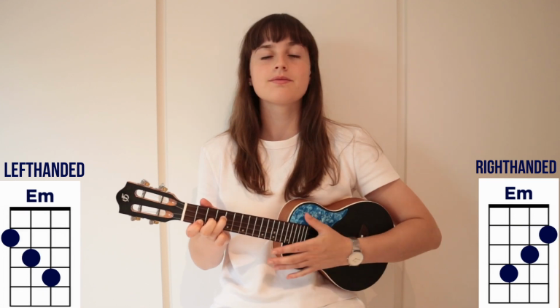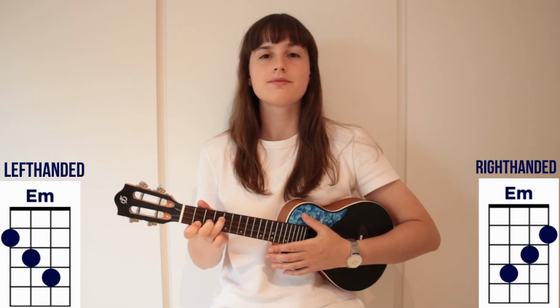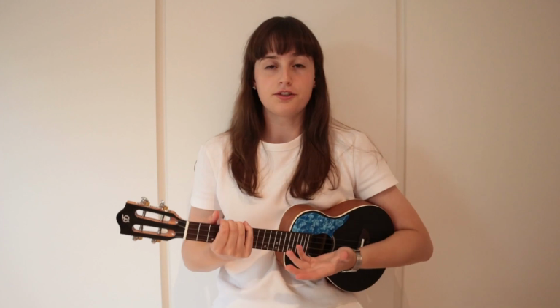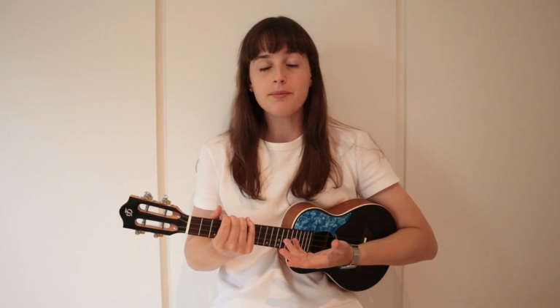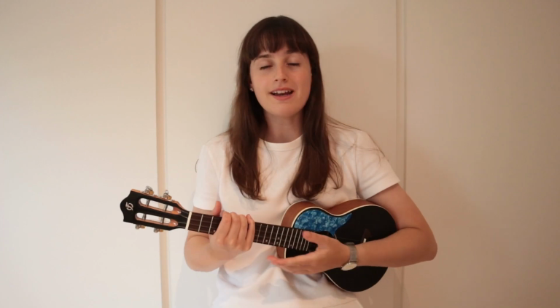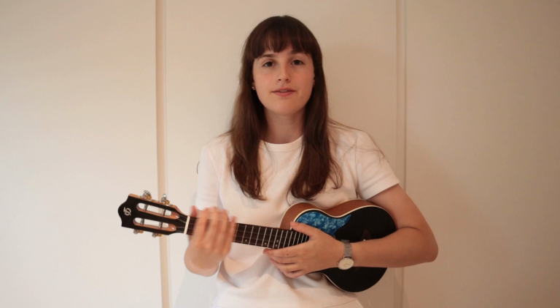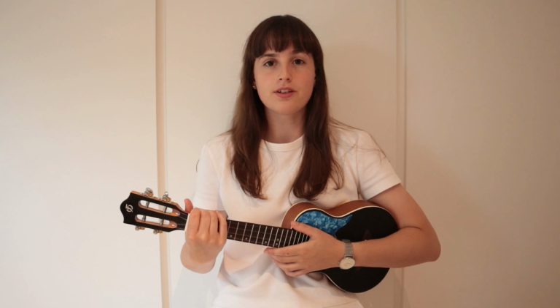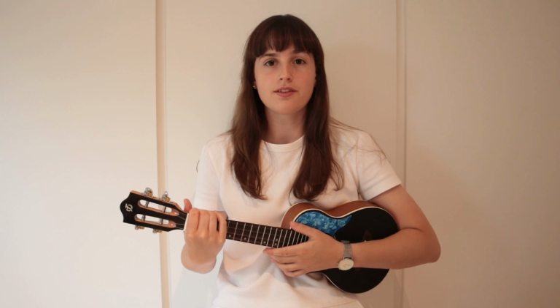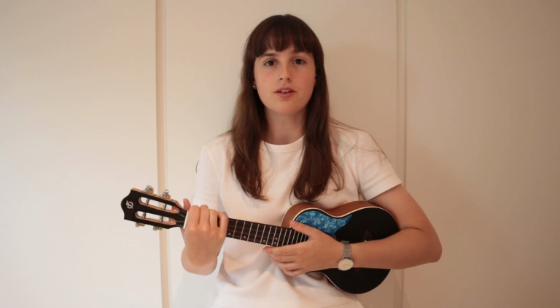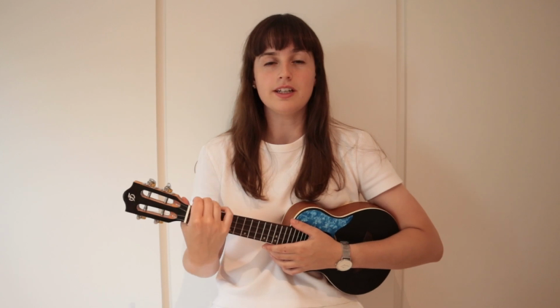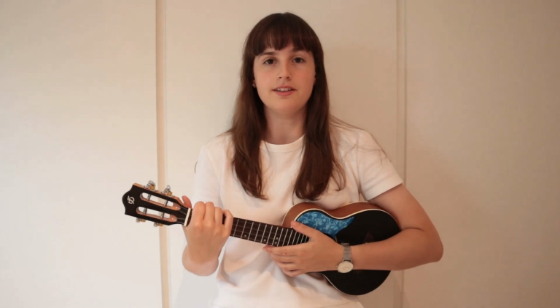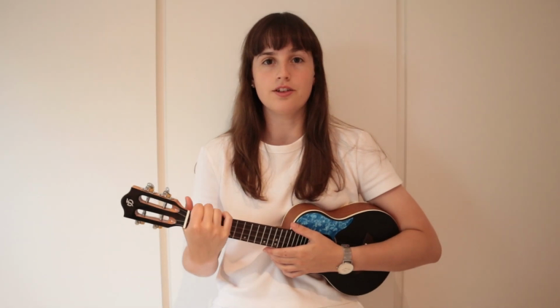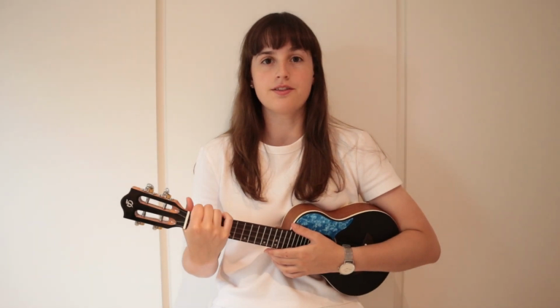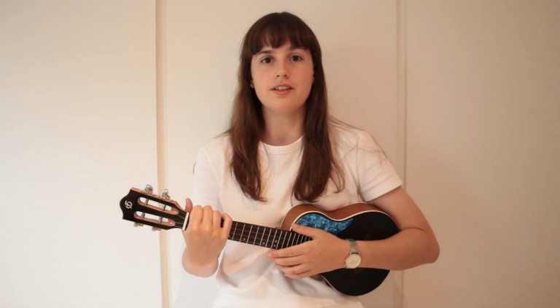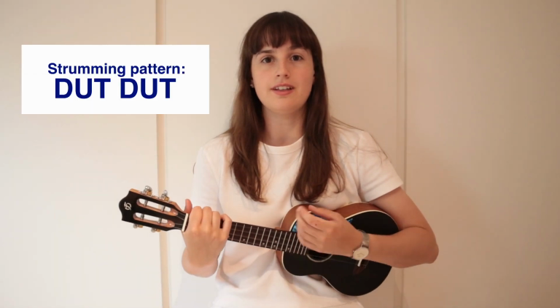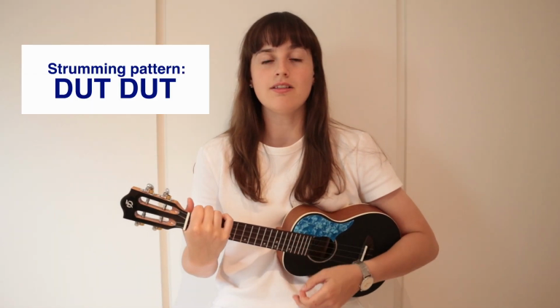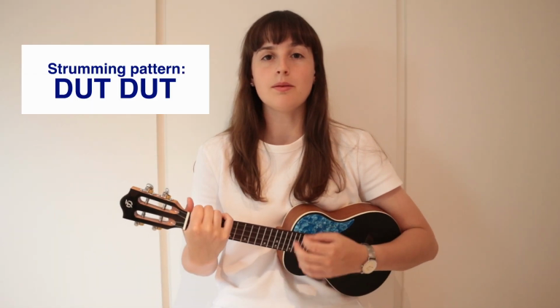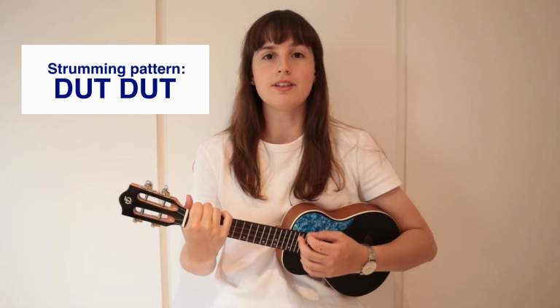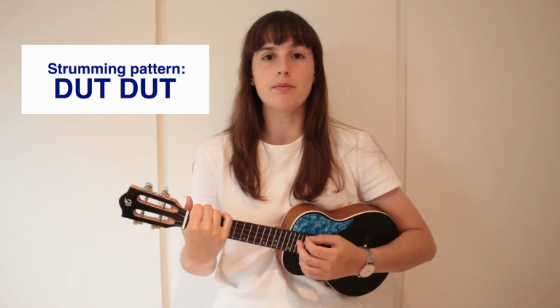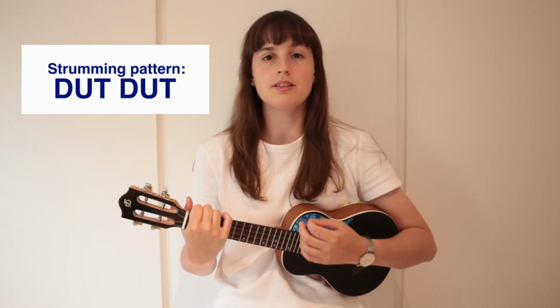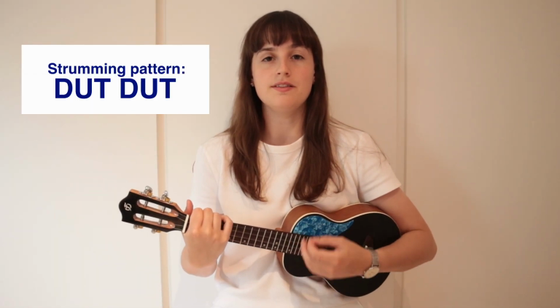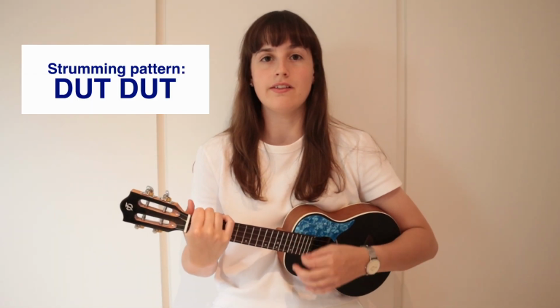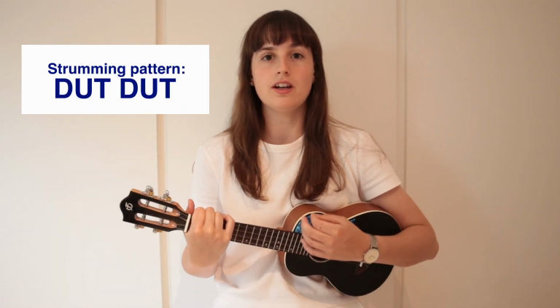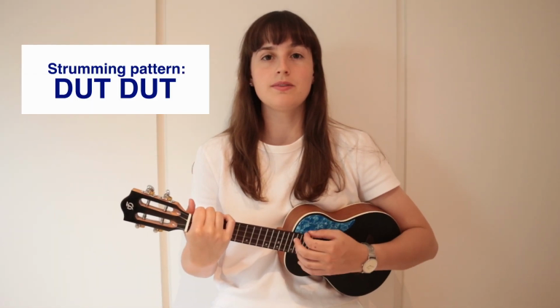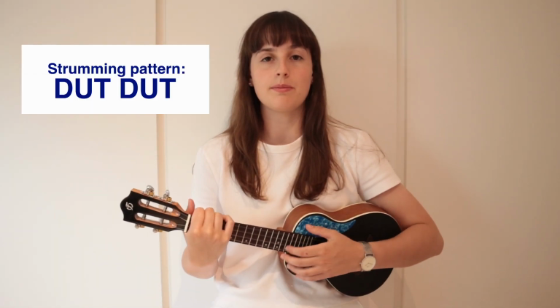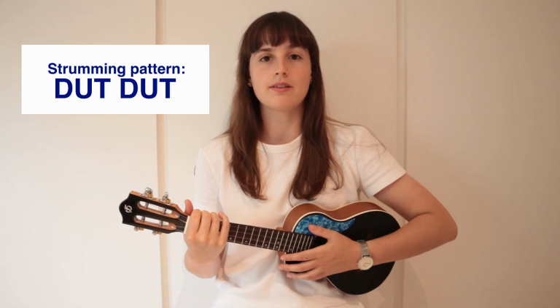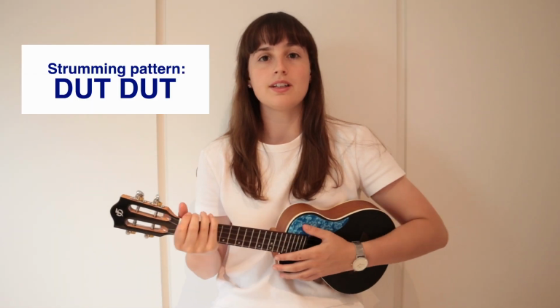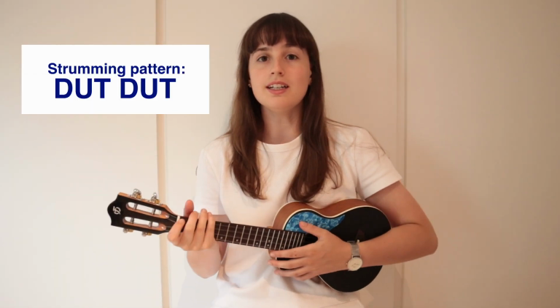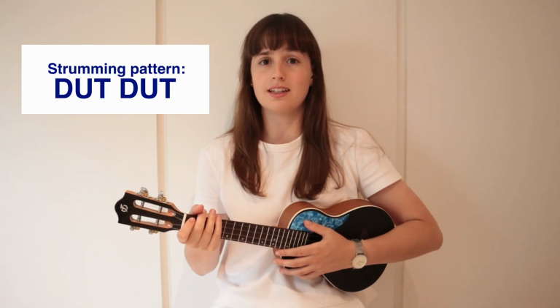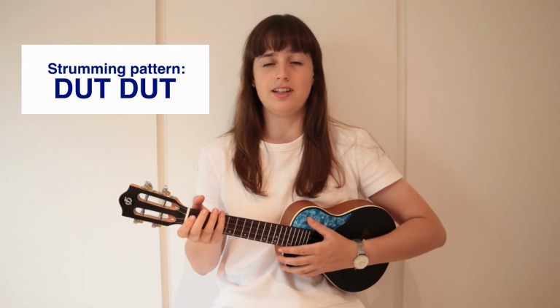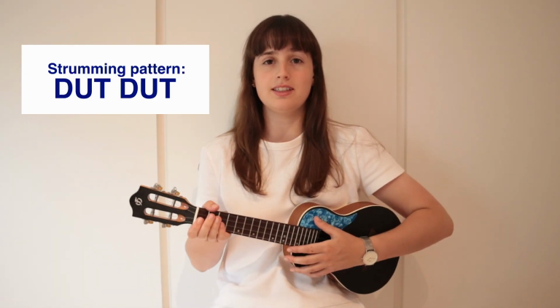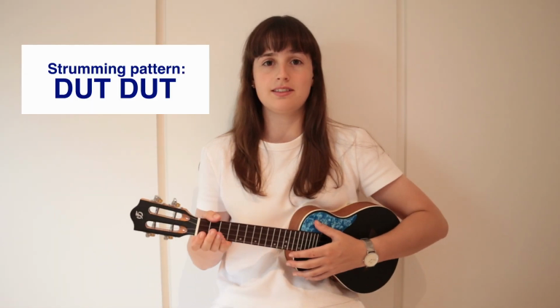The strumming pattern for the song is just down, up, tap, down, up, tap. It sounds like this.